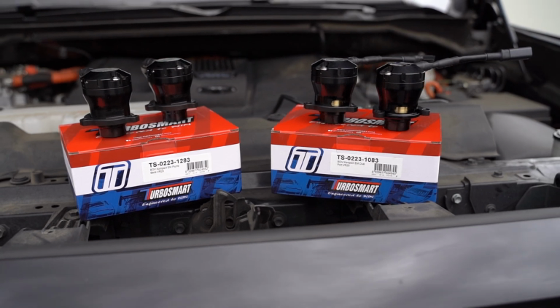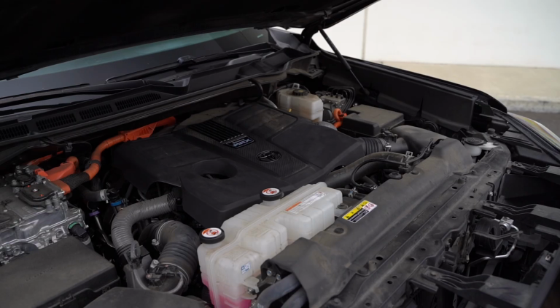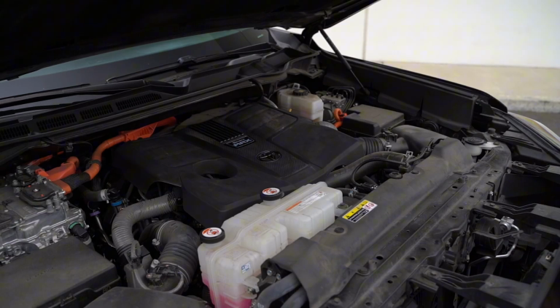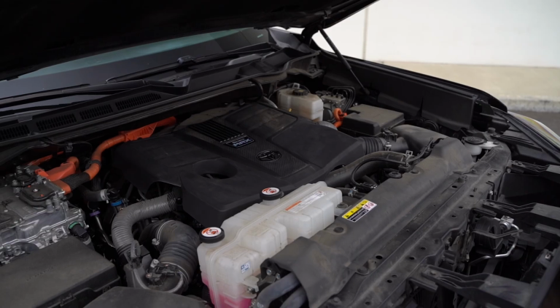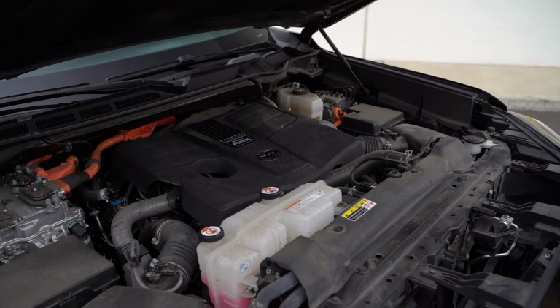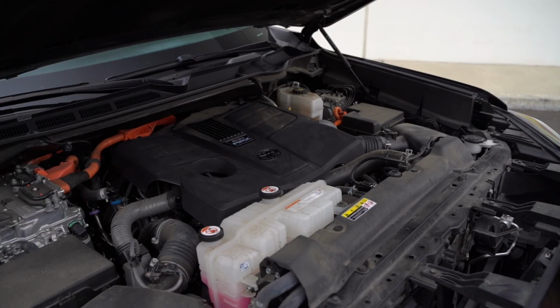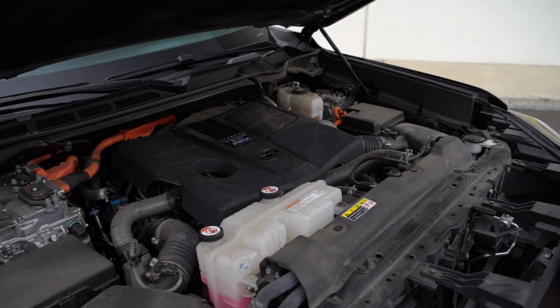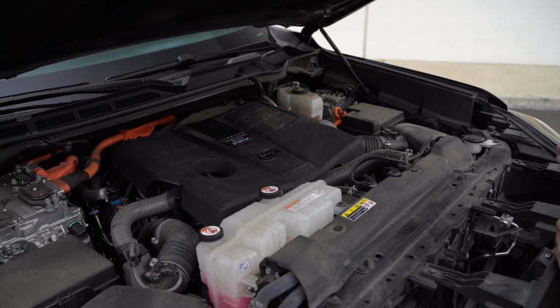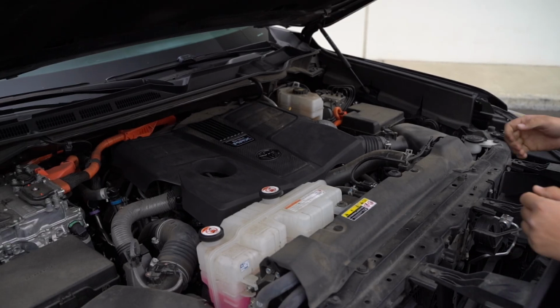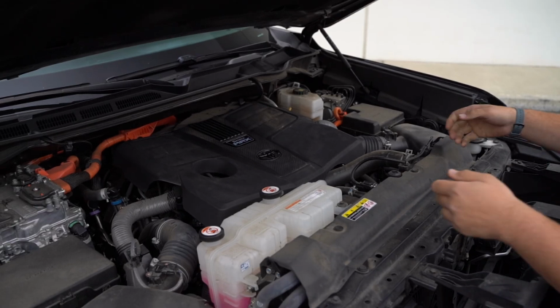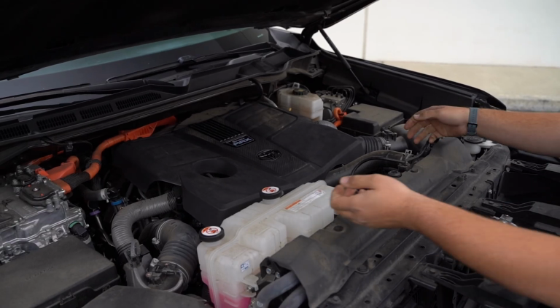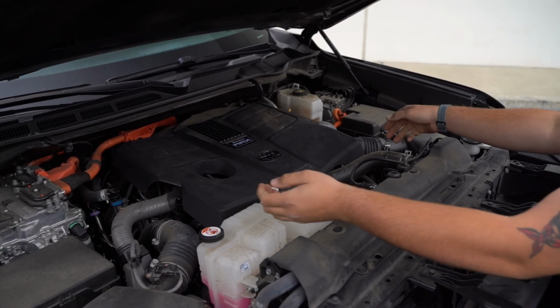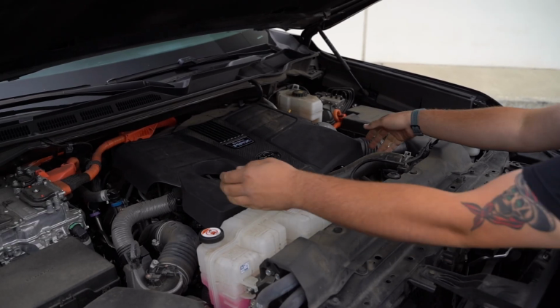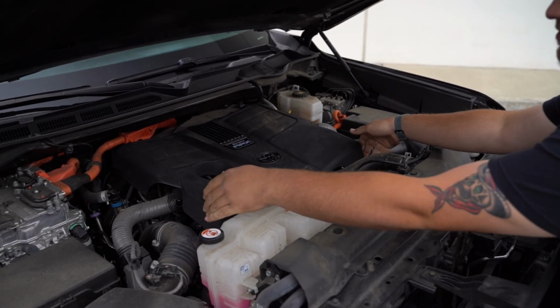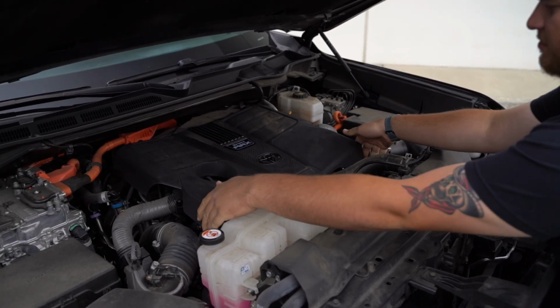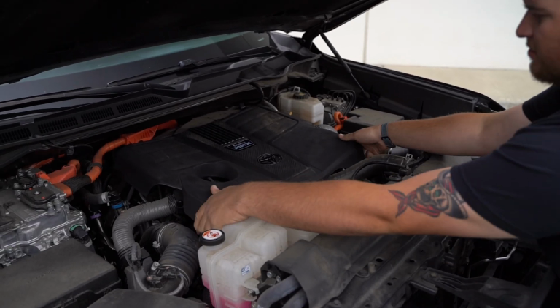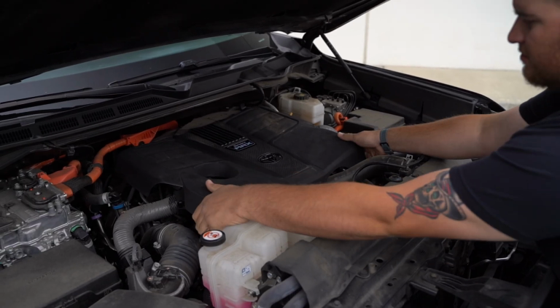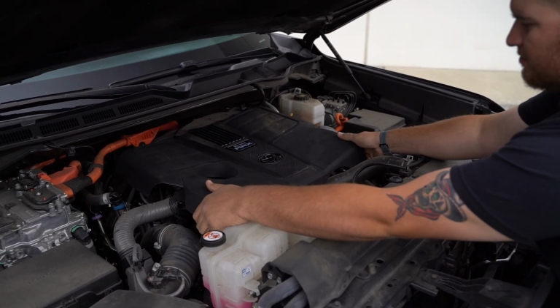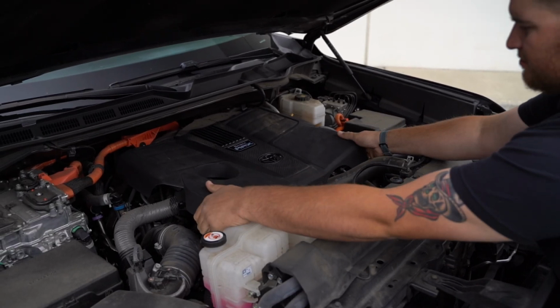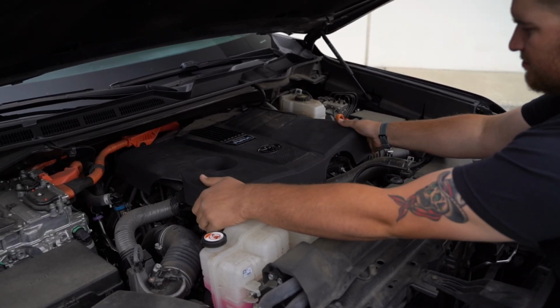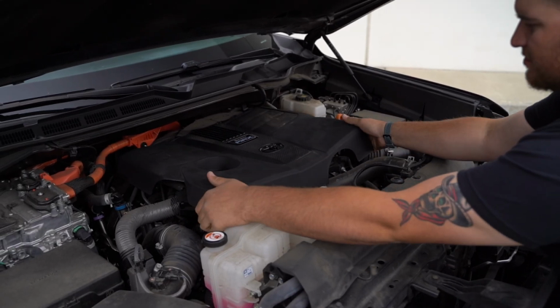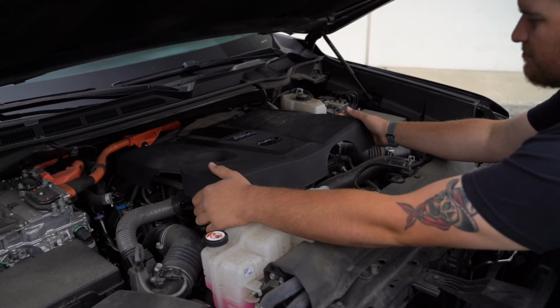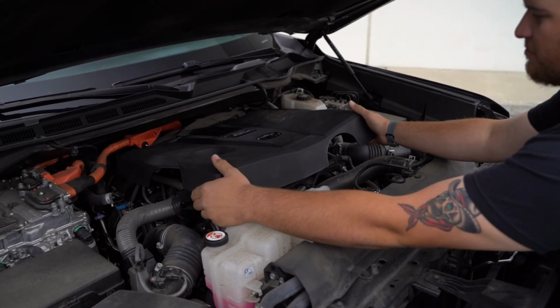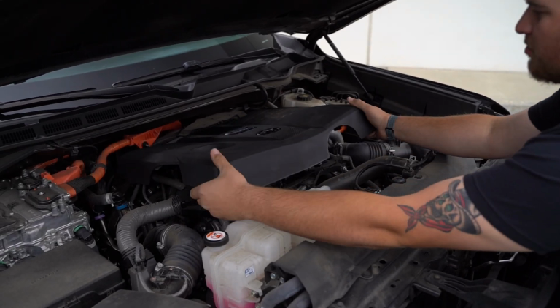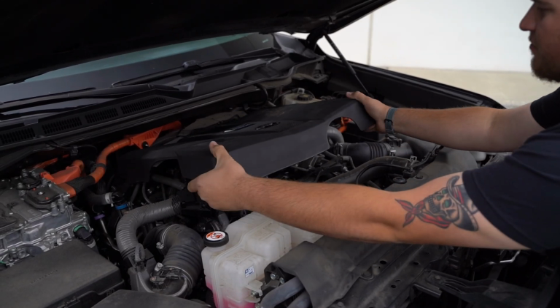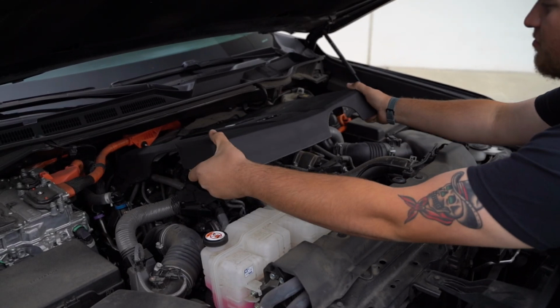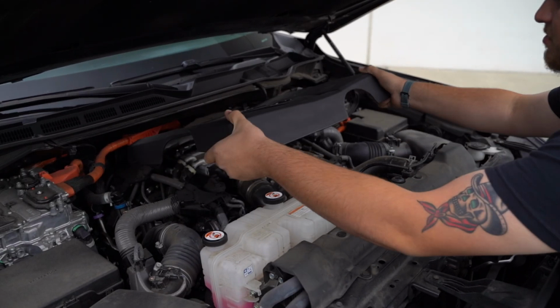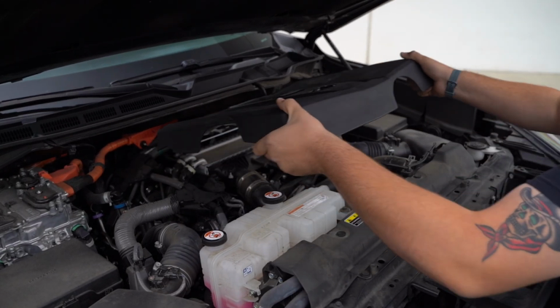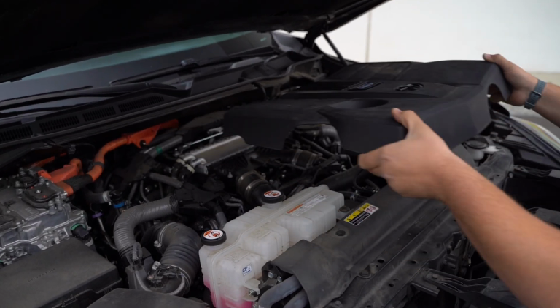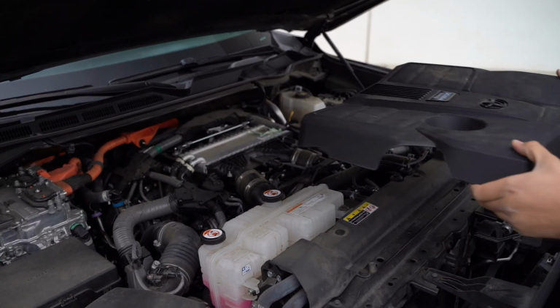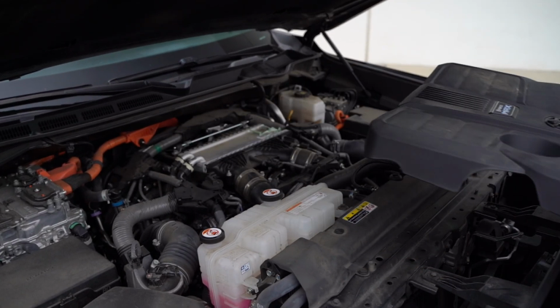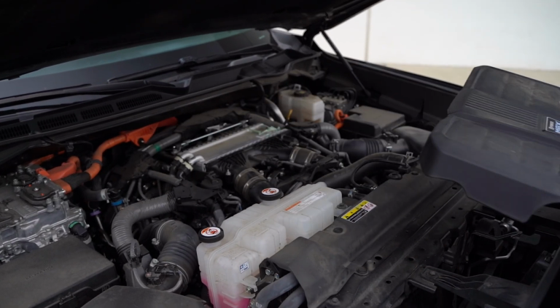First things first, we're going to pull the engine cover off. Simply pull the front corners and lift up and out.